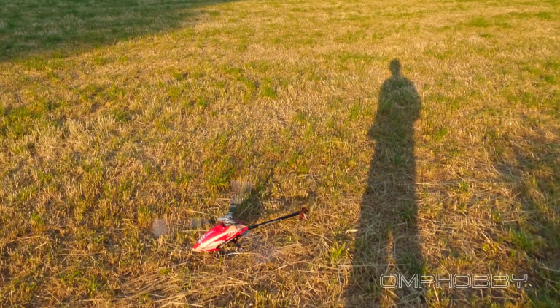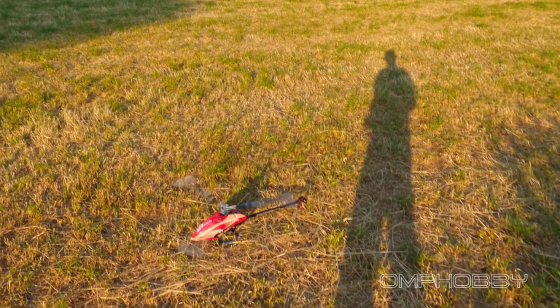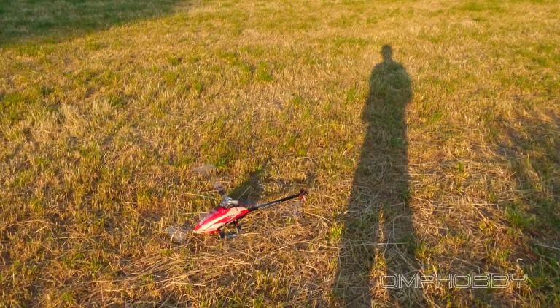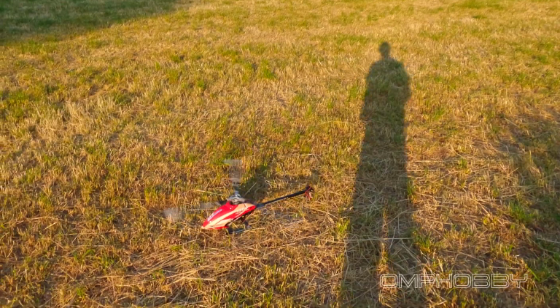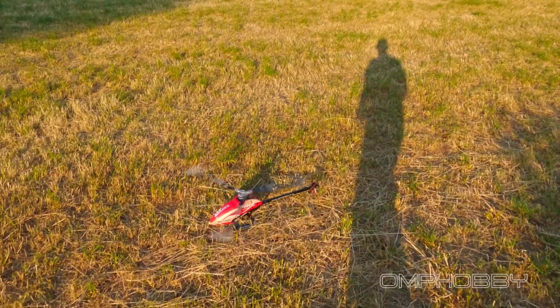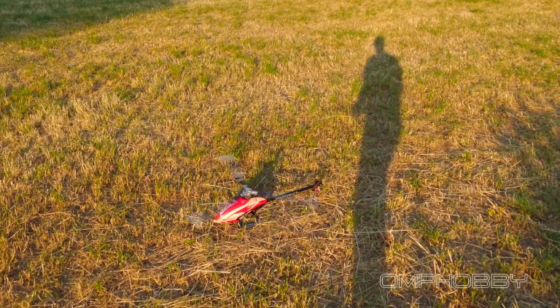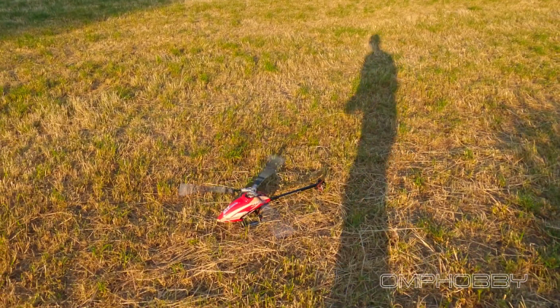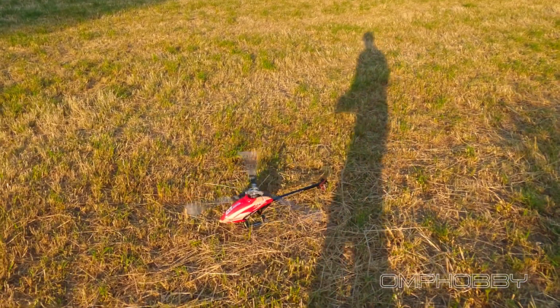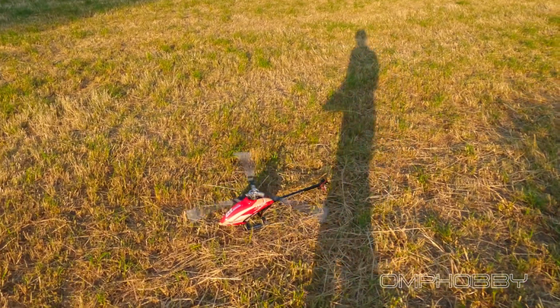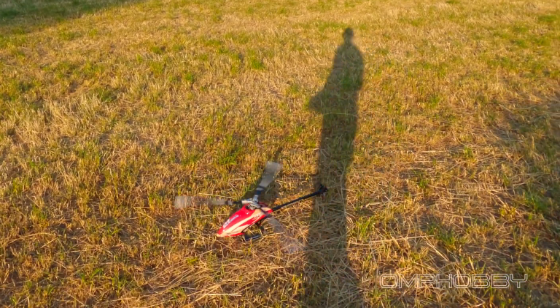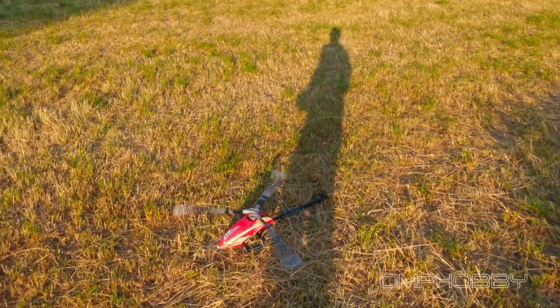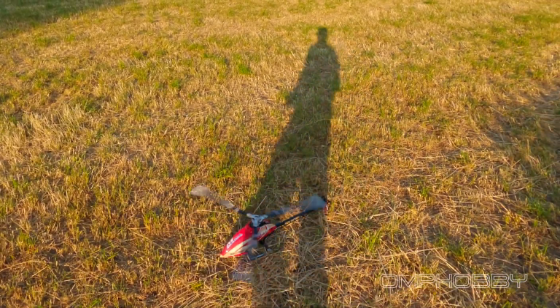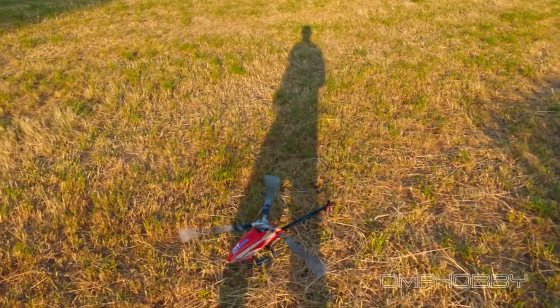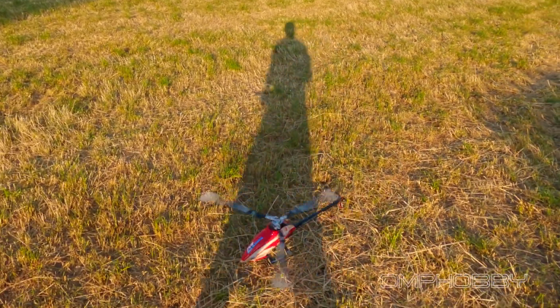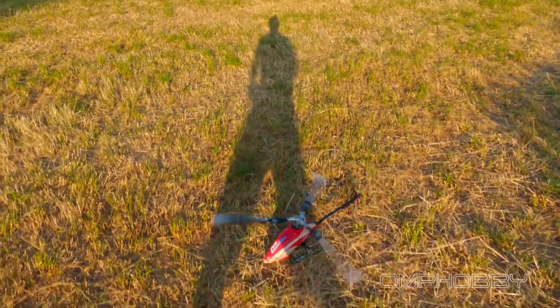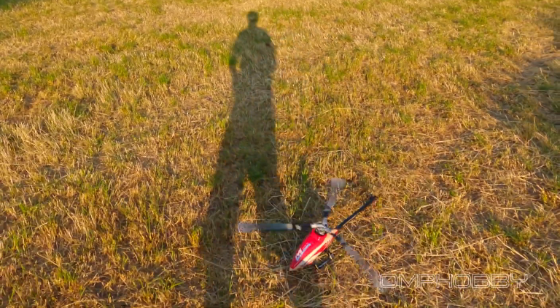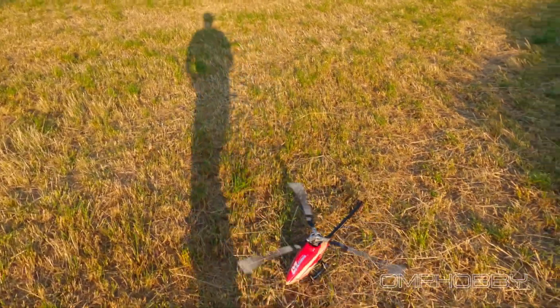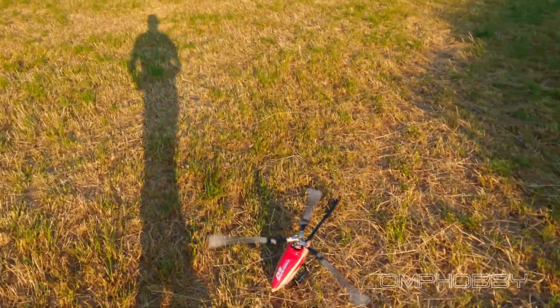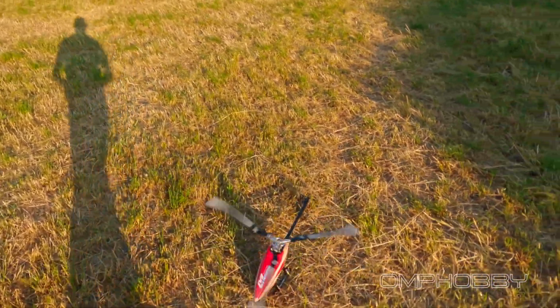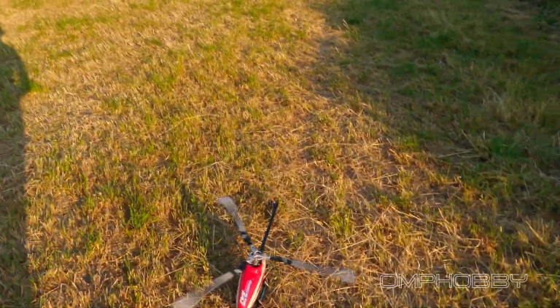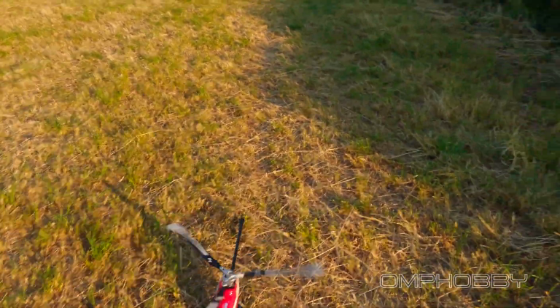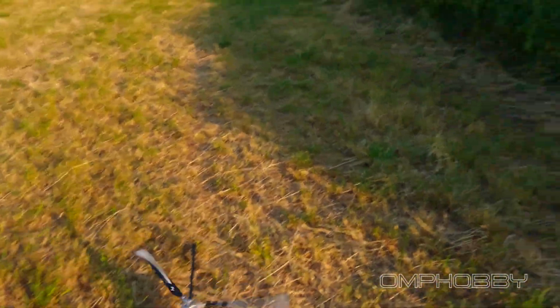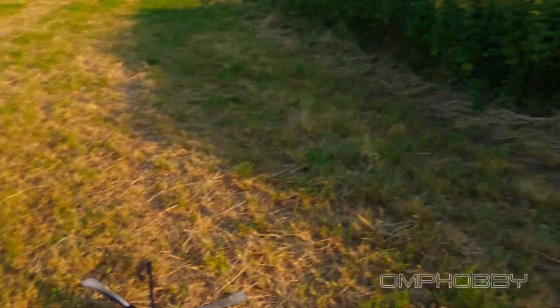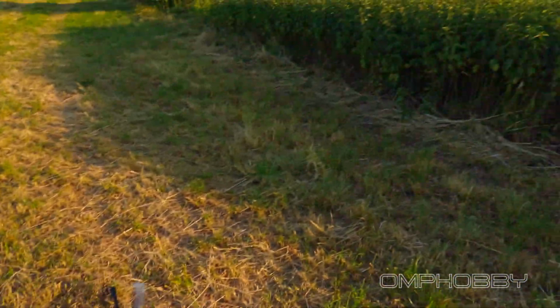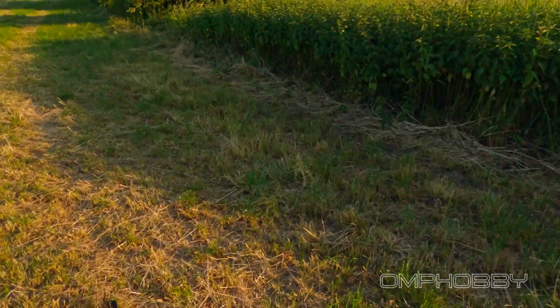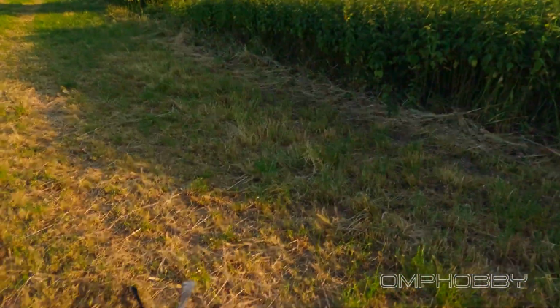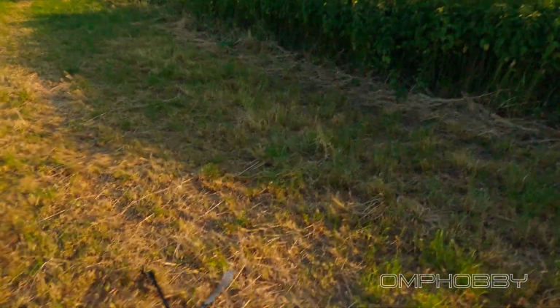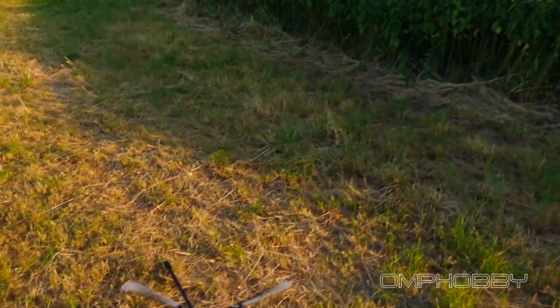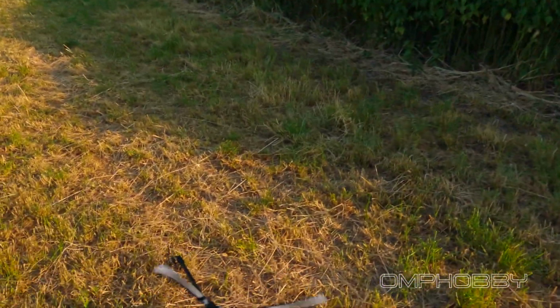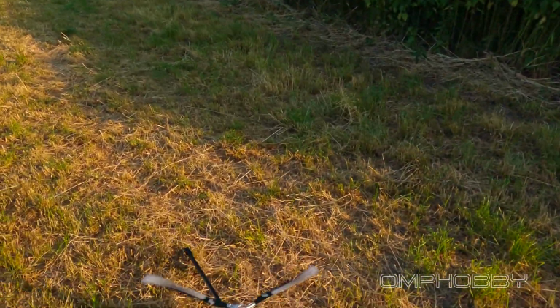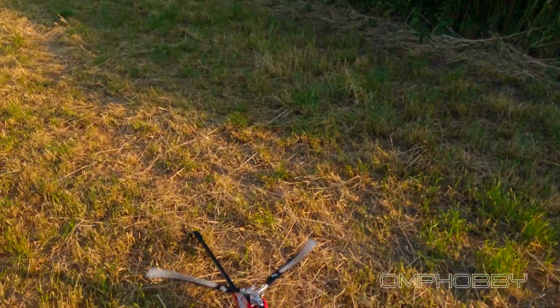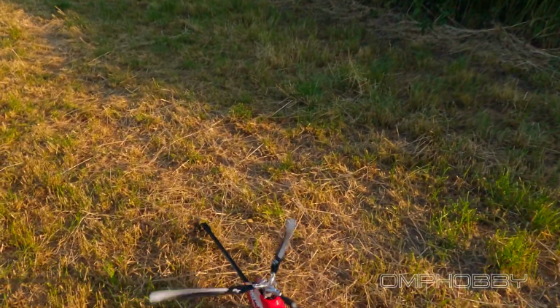This is also the OMP Hobby battery — the 2000 milliamp hour.